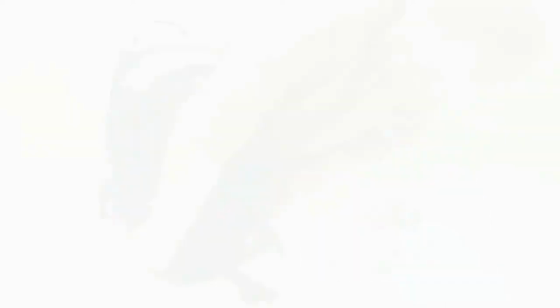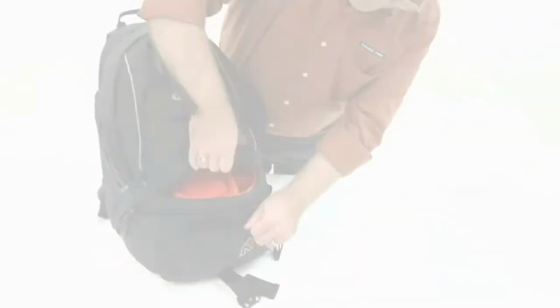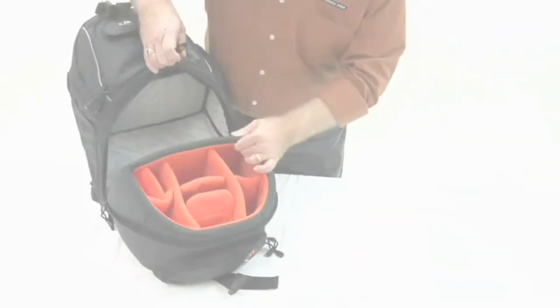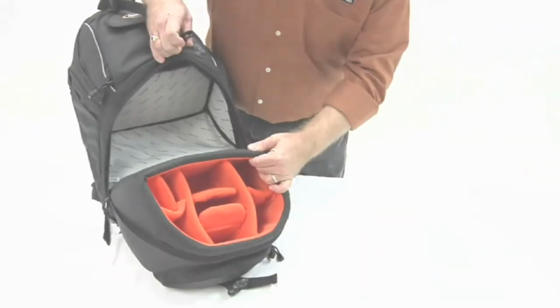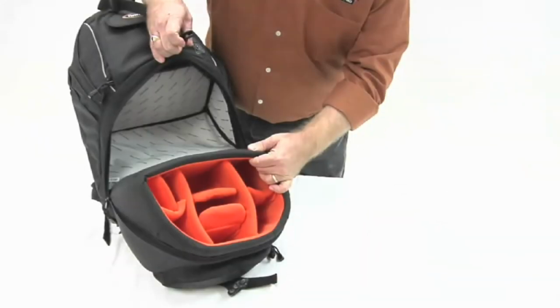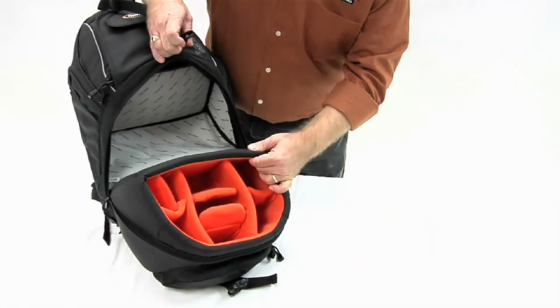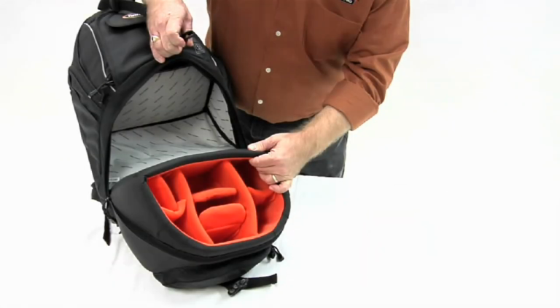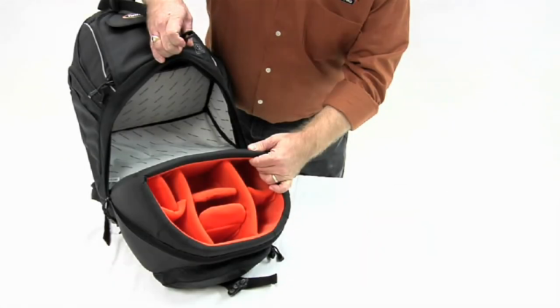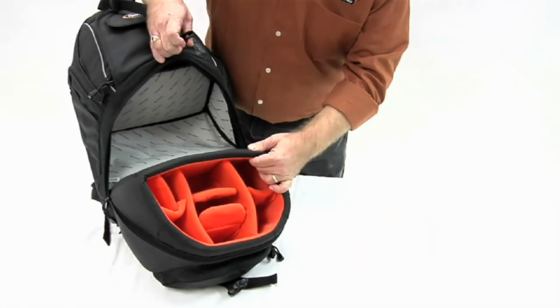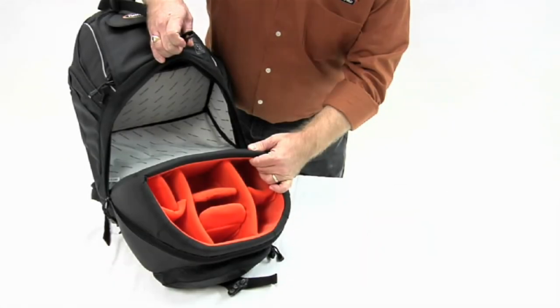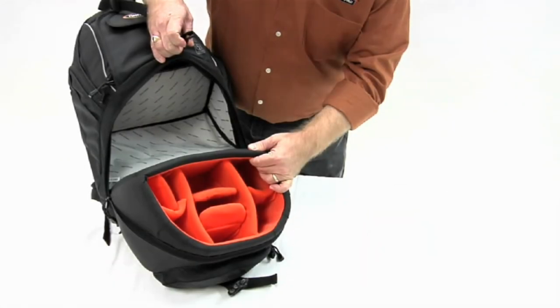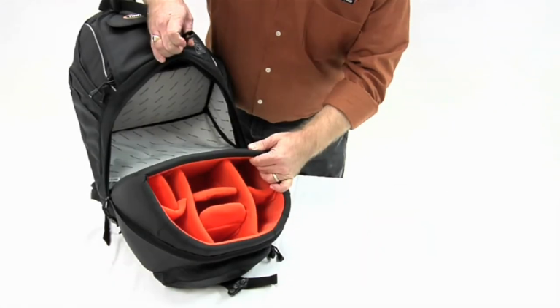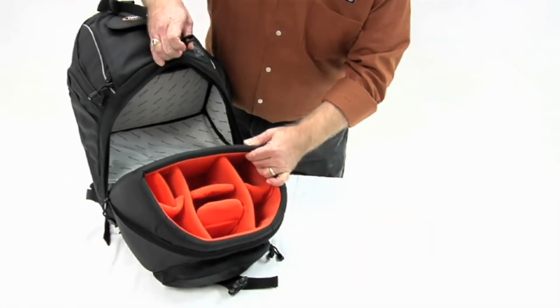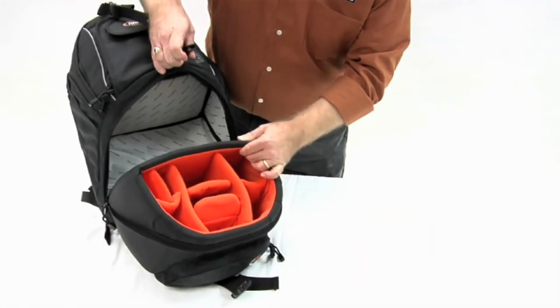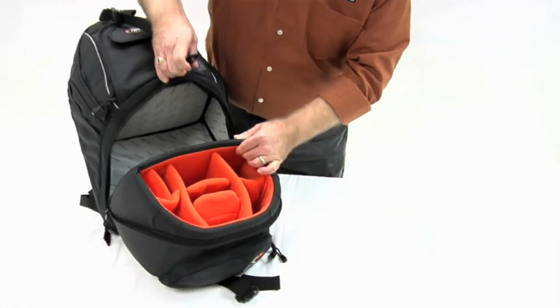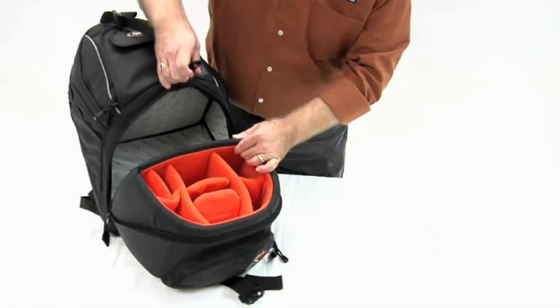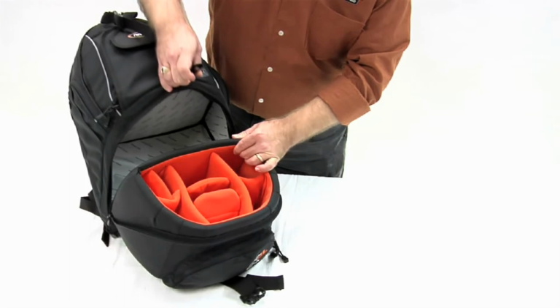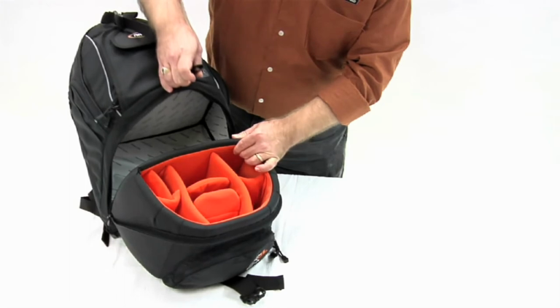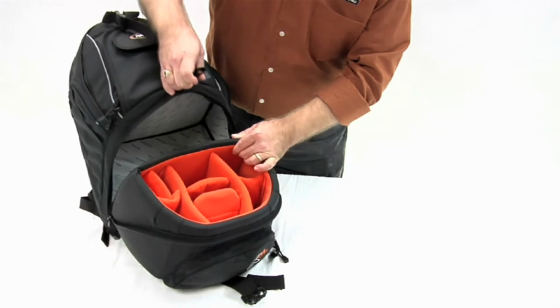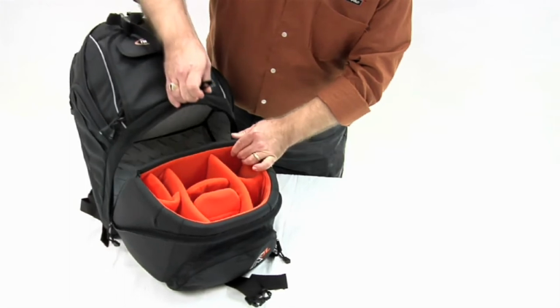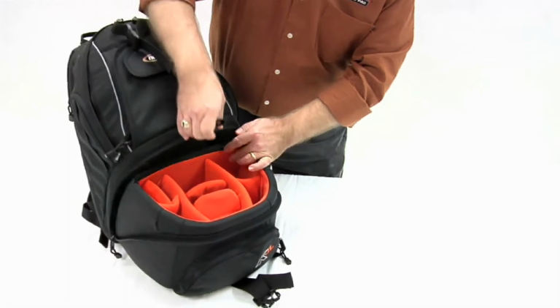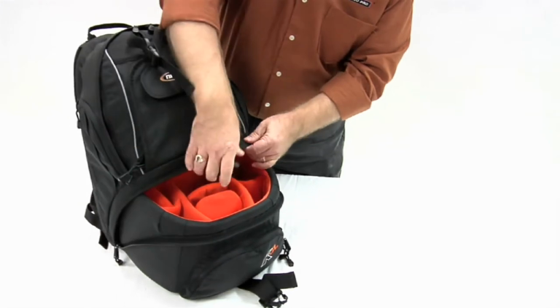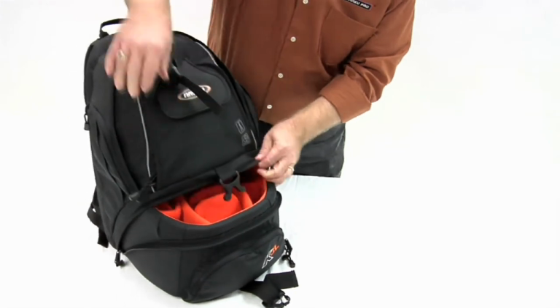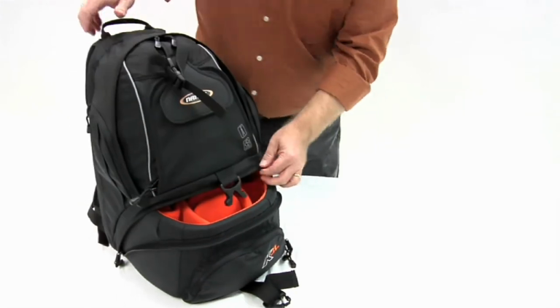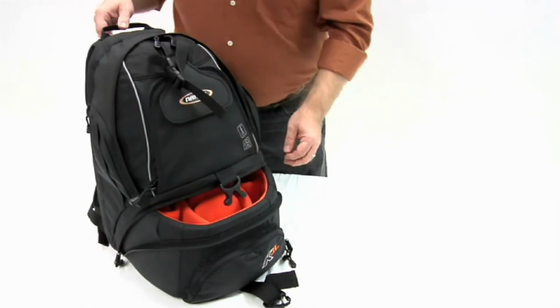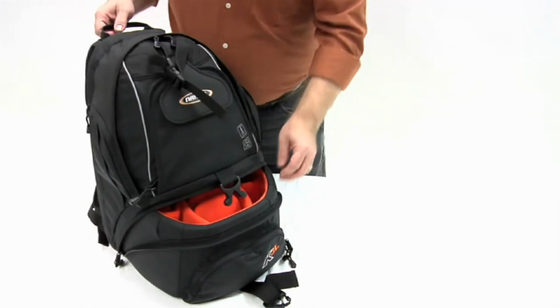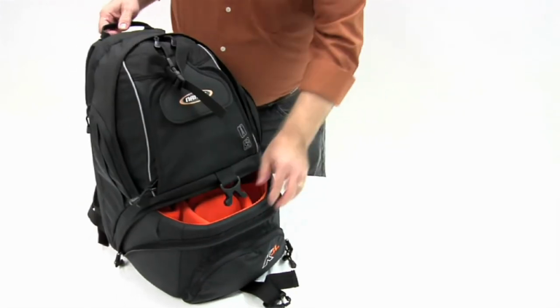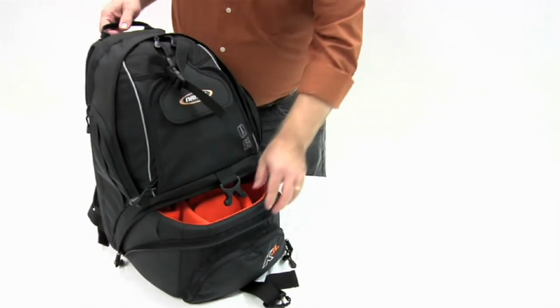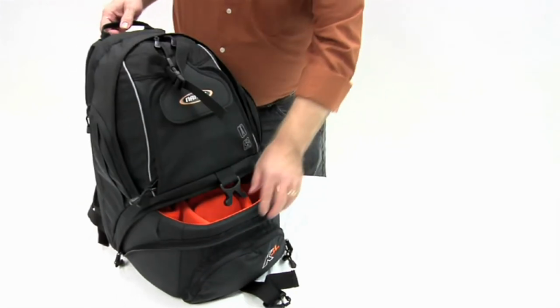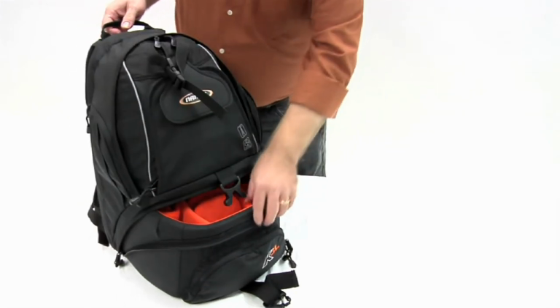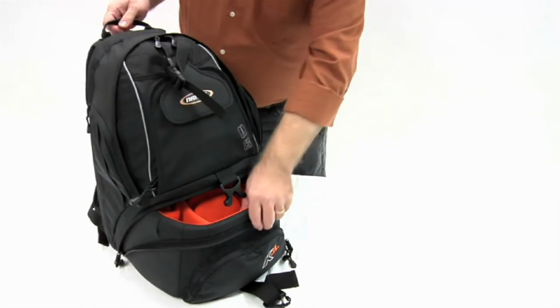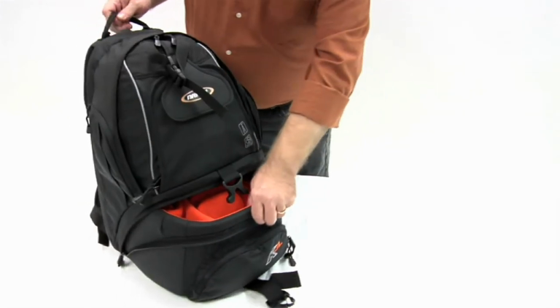The bright orange lining in the K3L's camera compartment allows for easy equipment identification, even in low light.